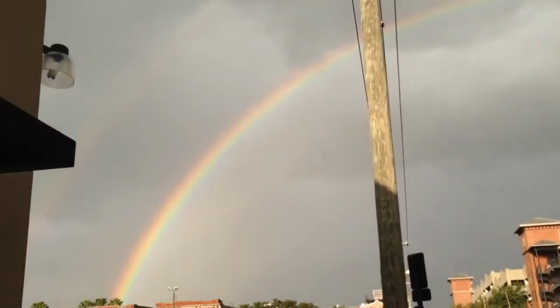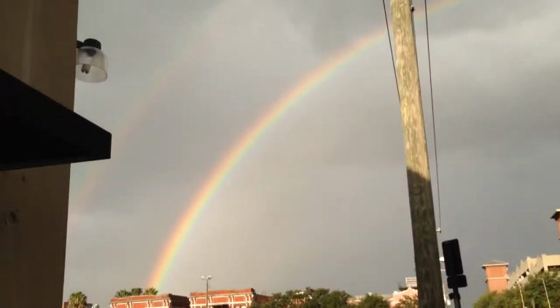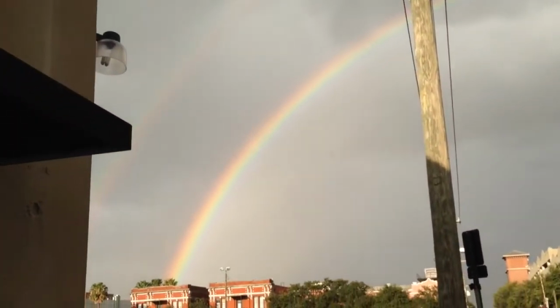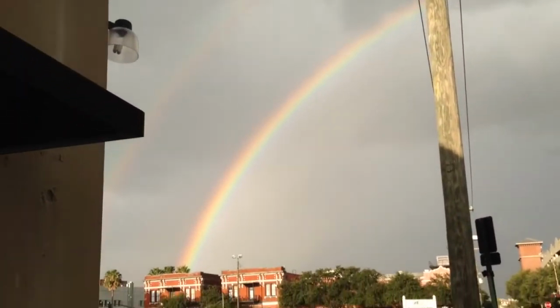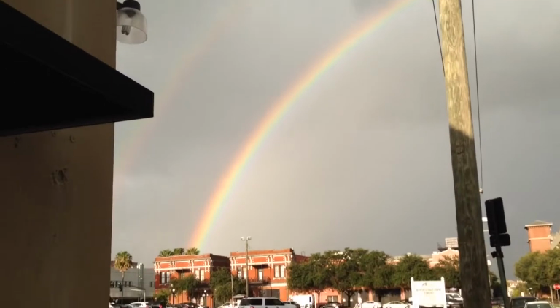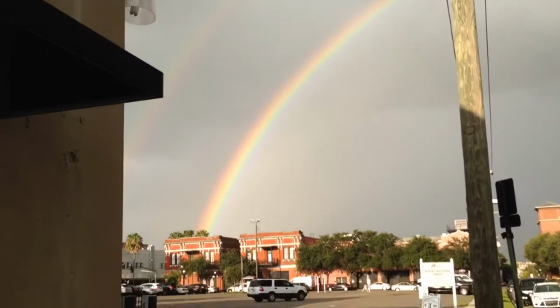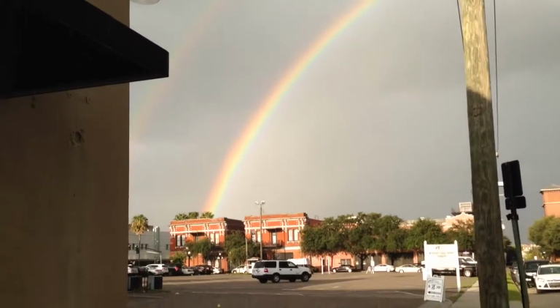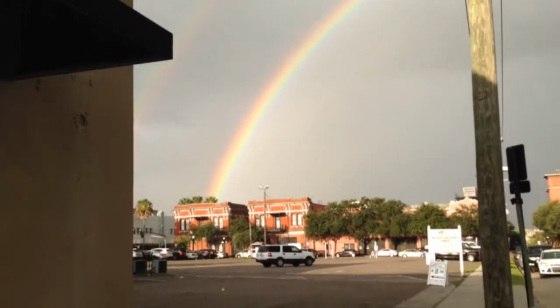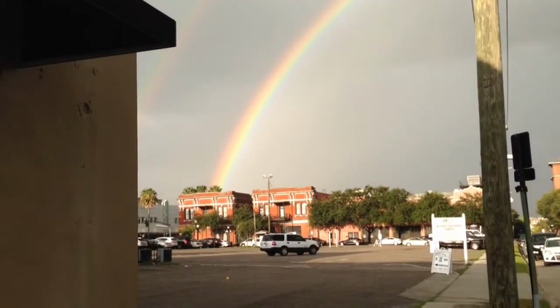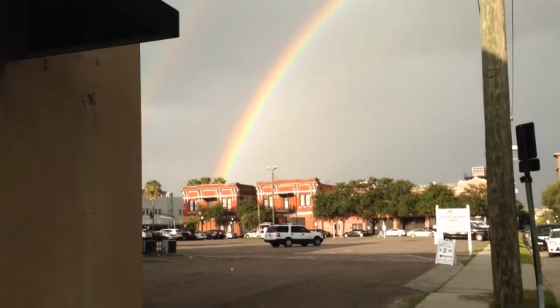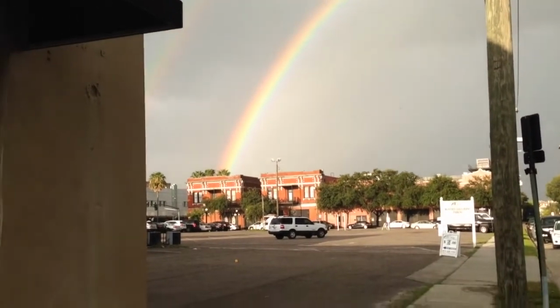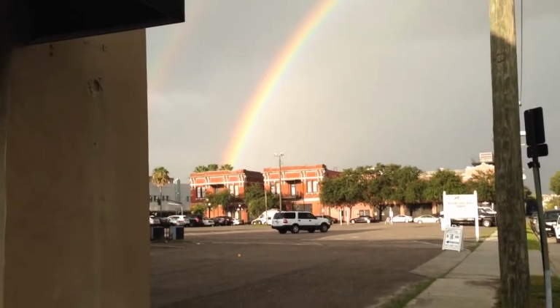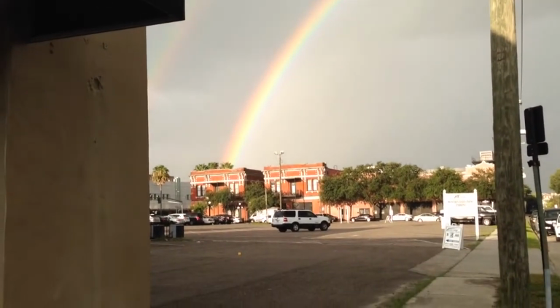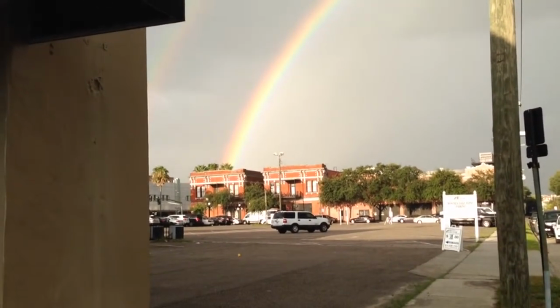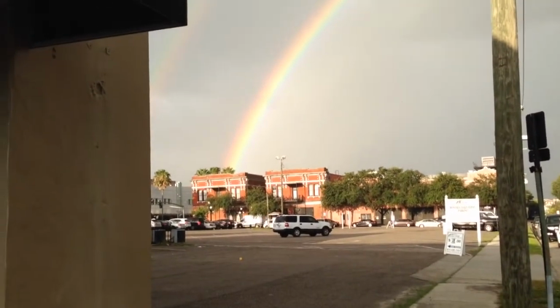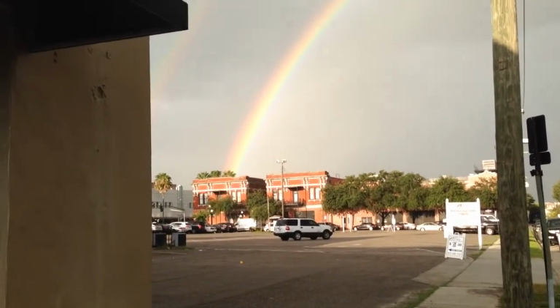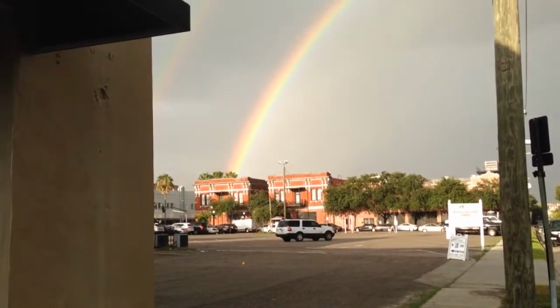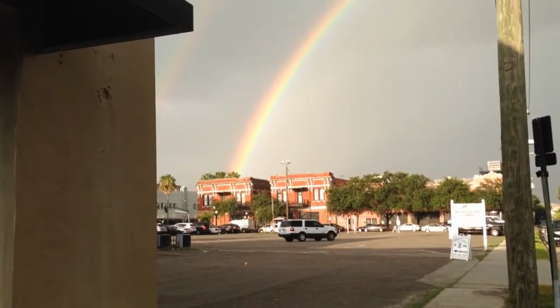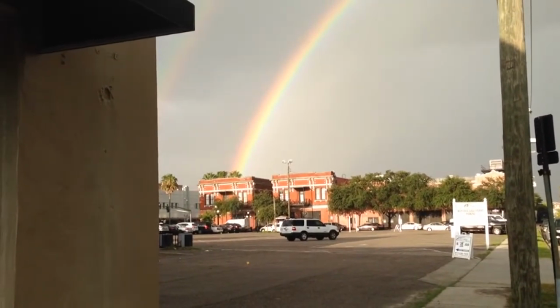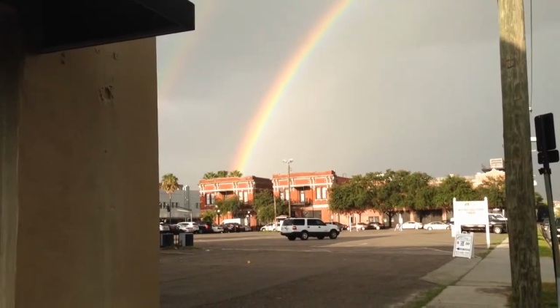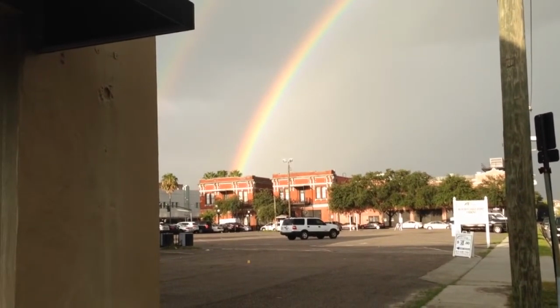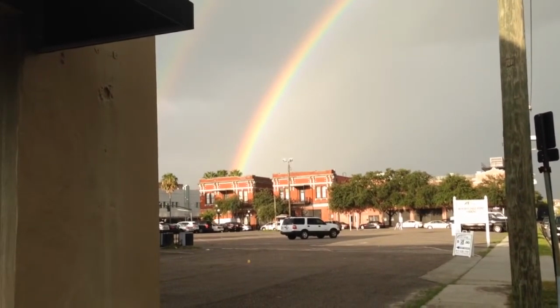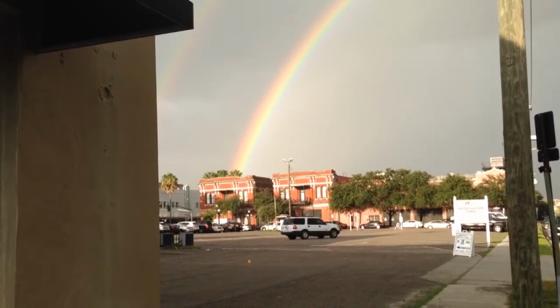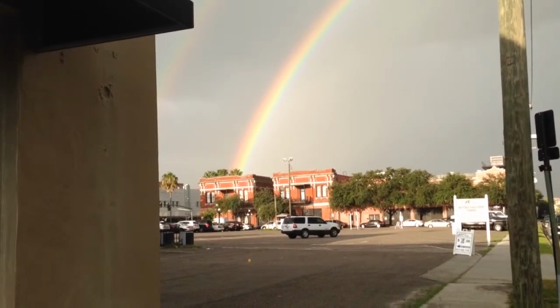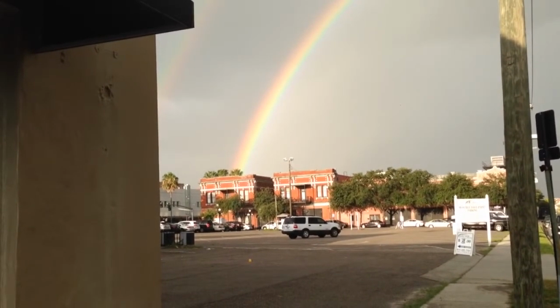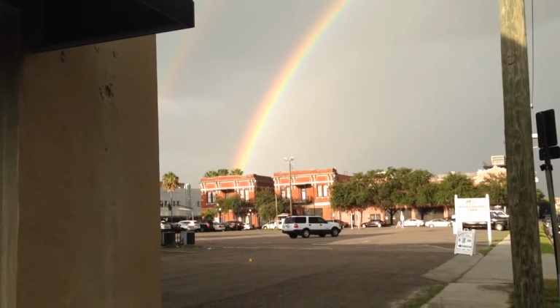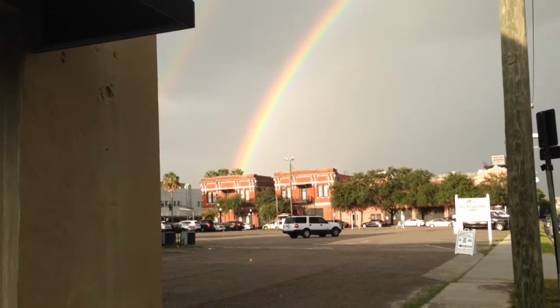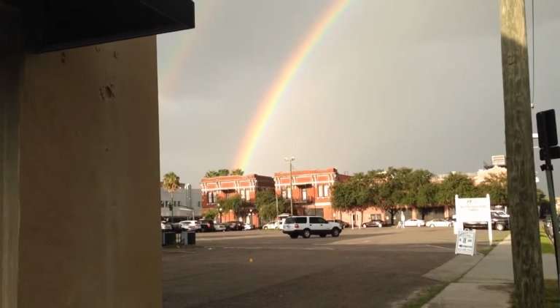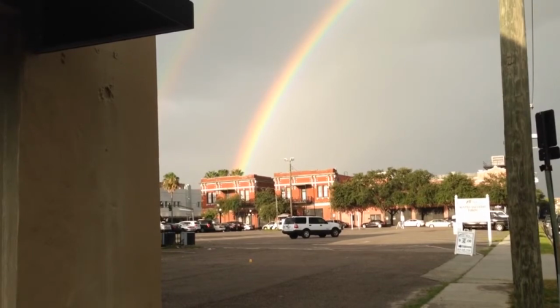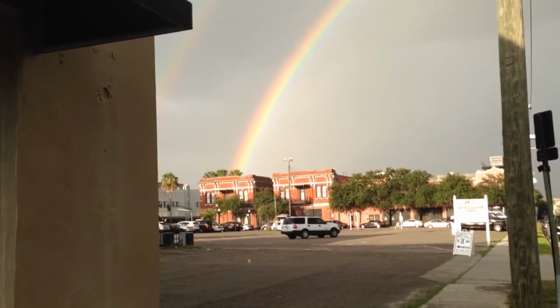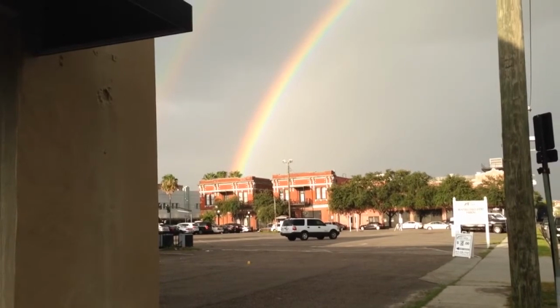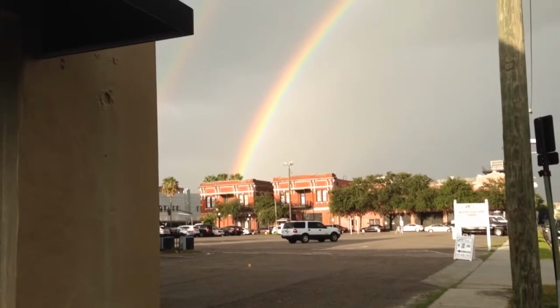According to my calculations, there should be a pot of gold right on the other side of the fritz.